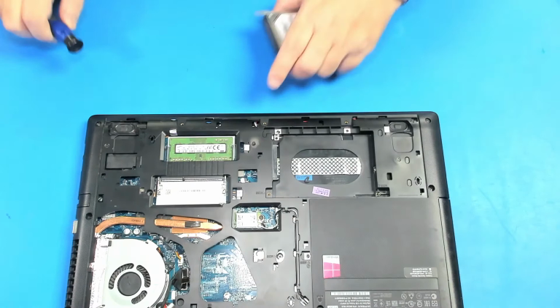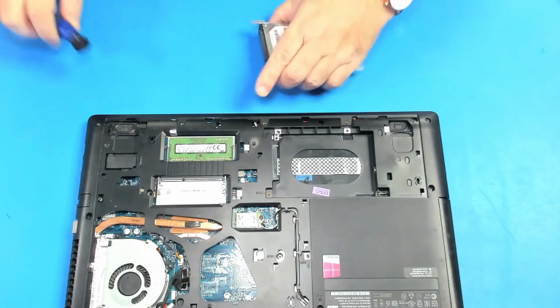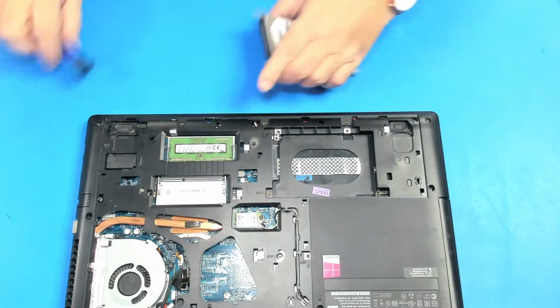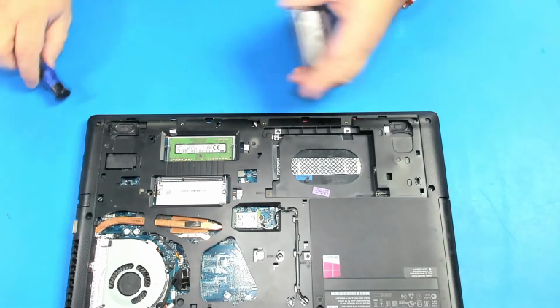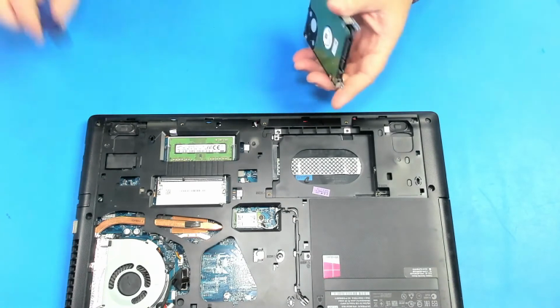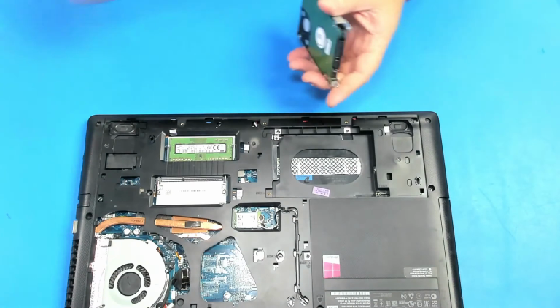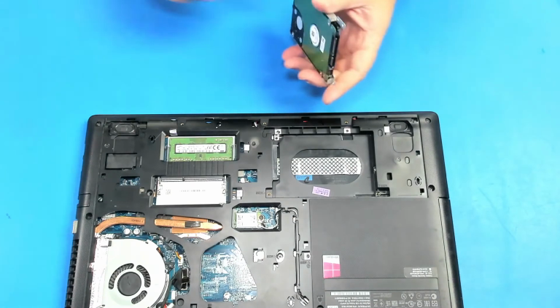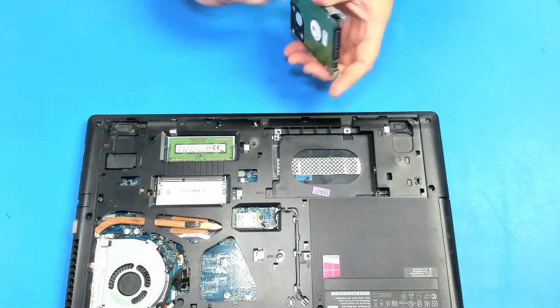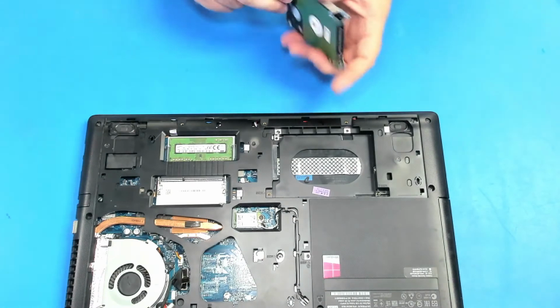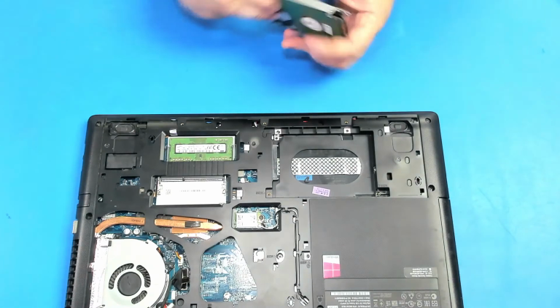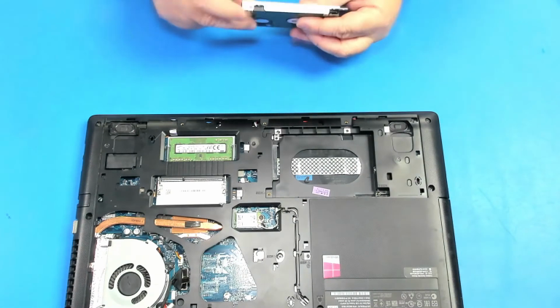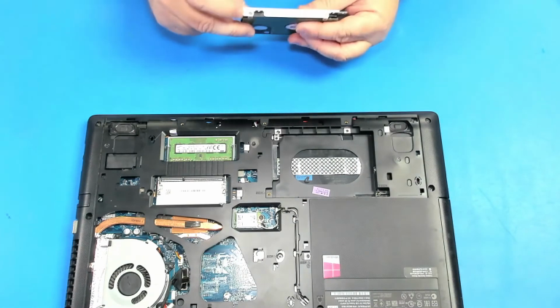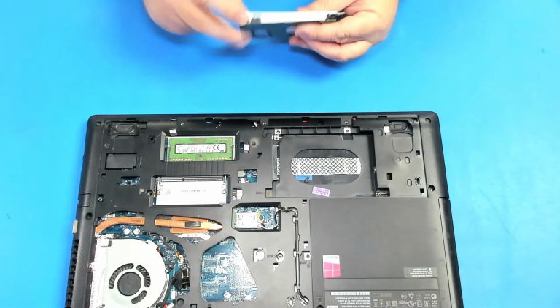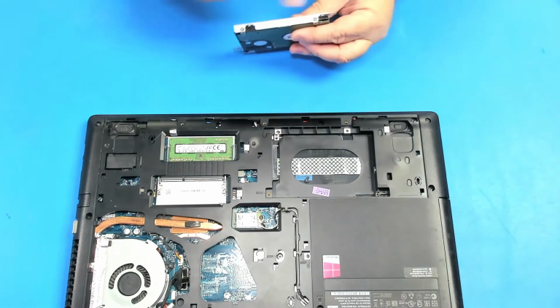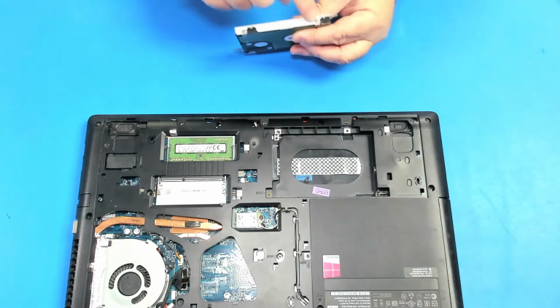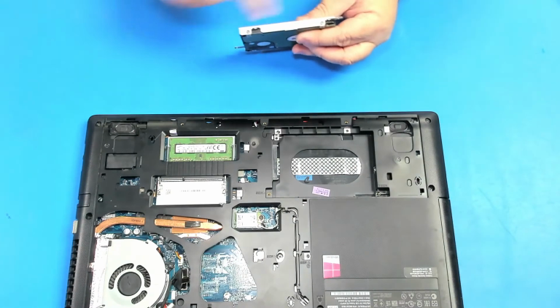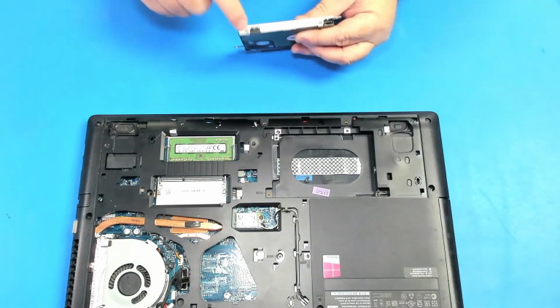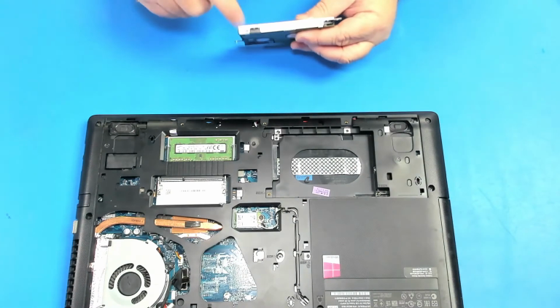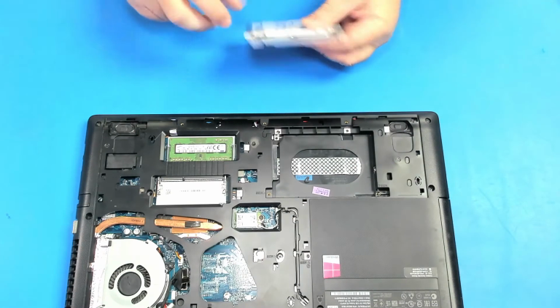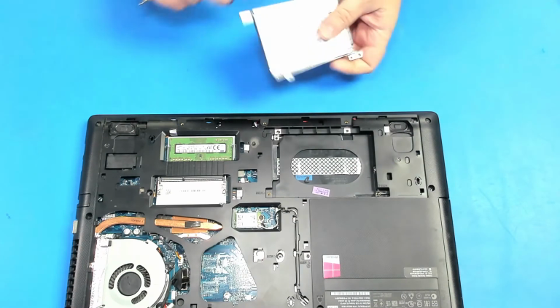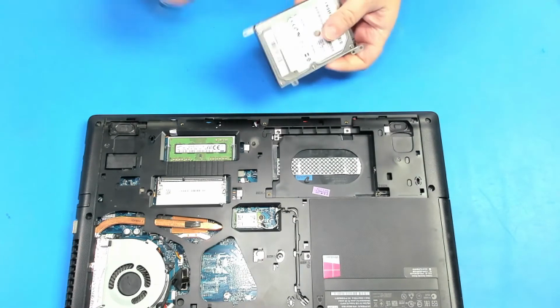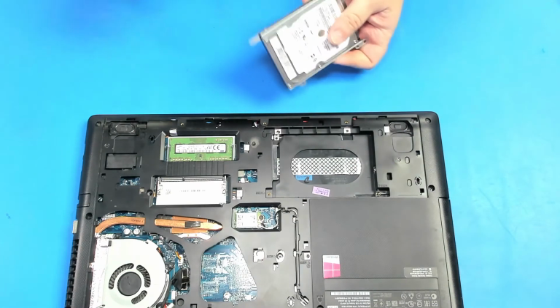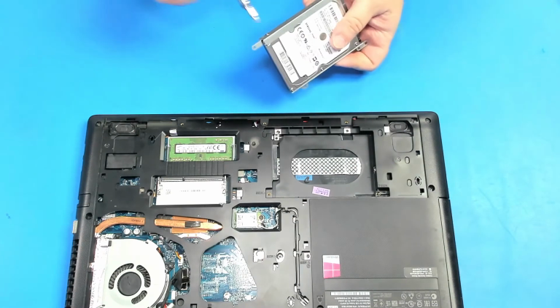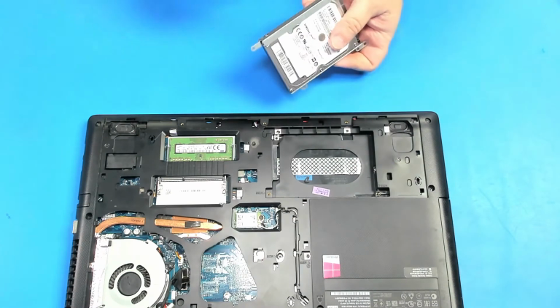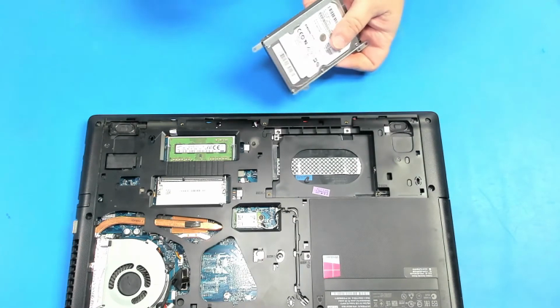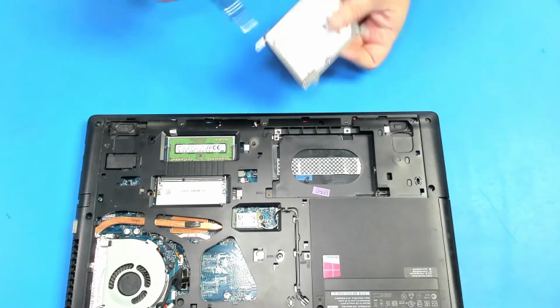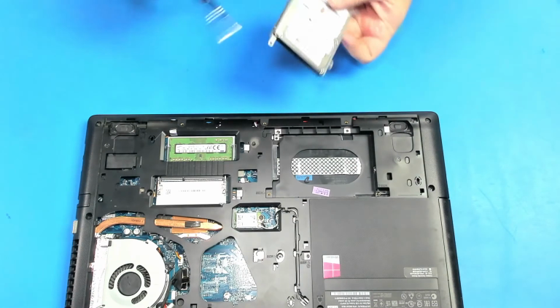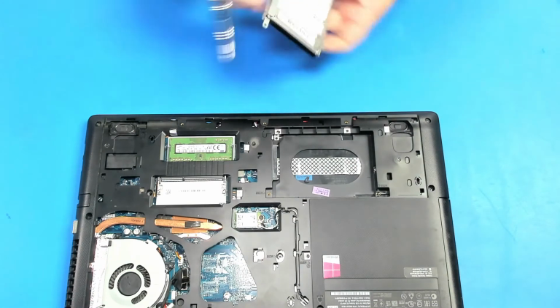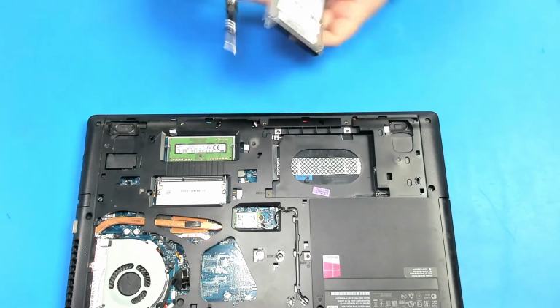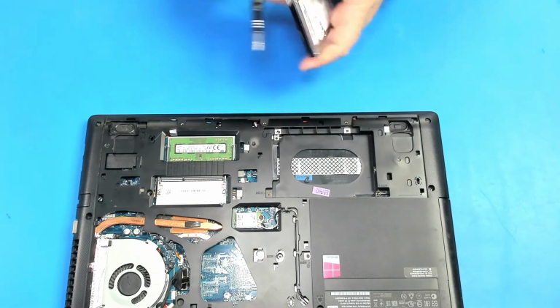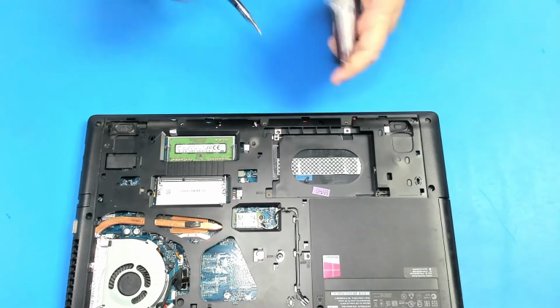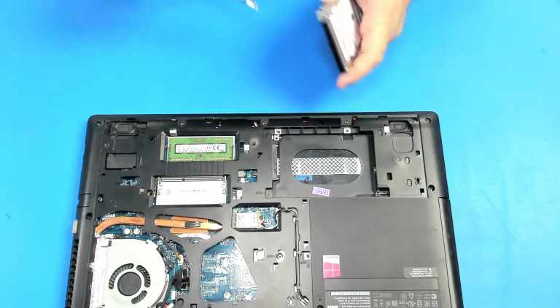Now, to take the drive out we have to remove all these four screws which are on the side.